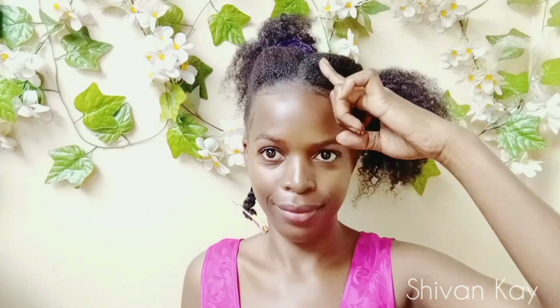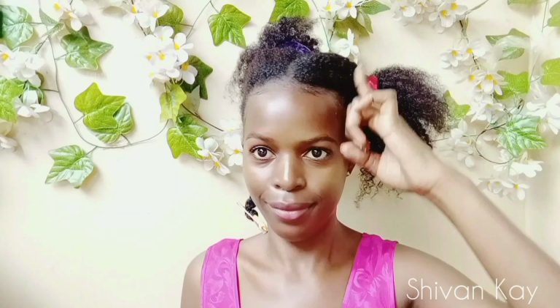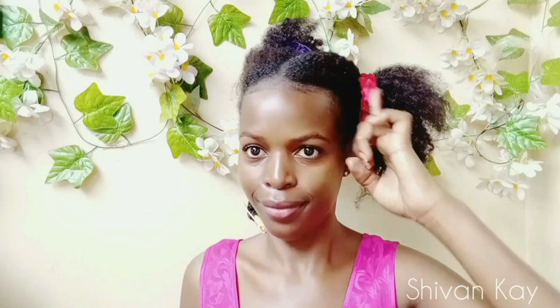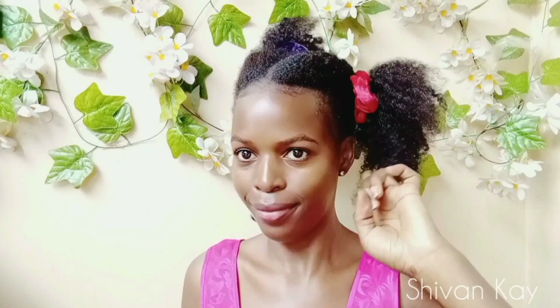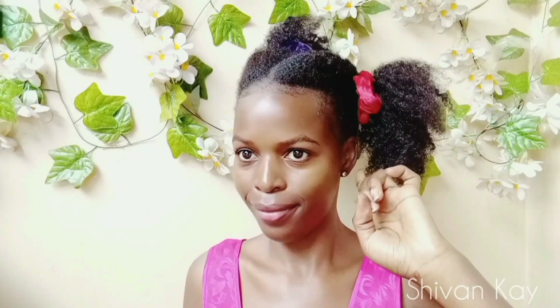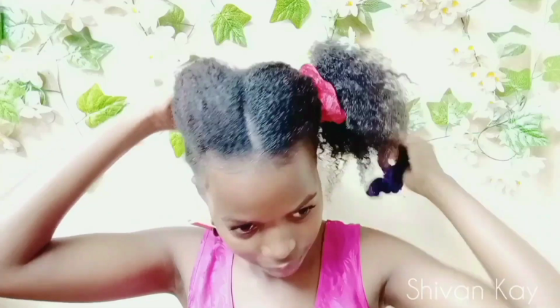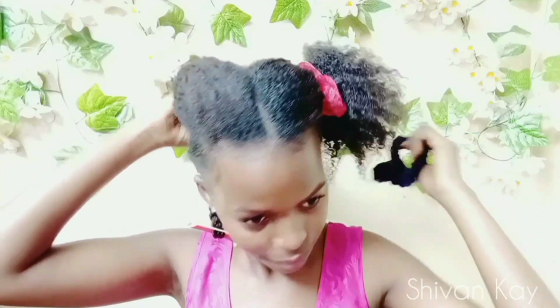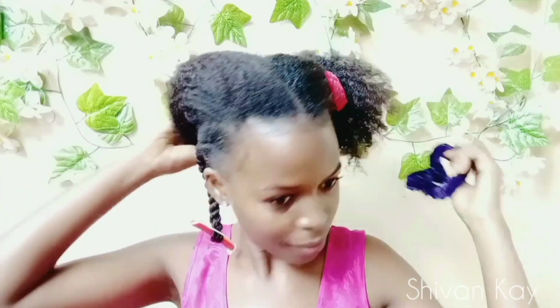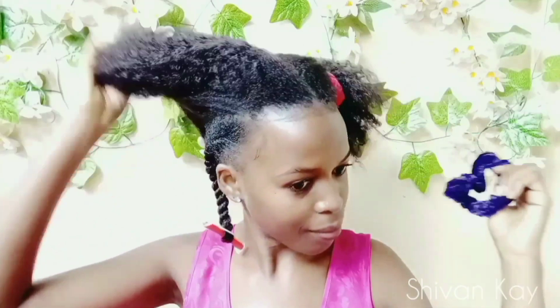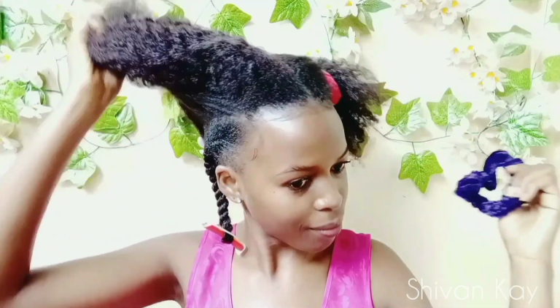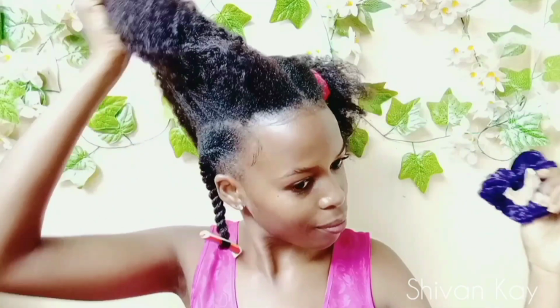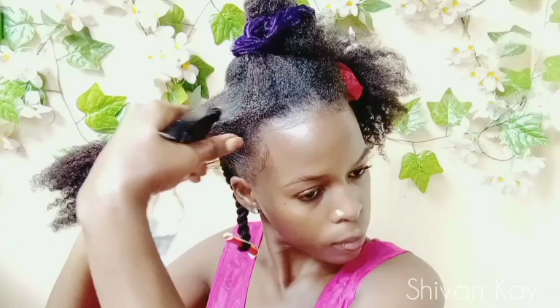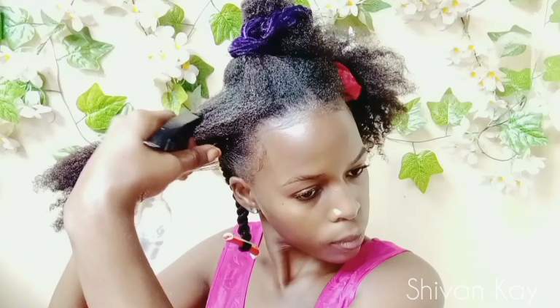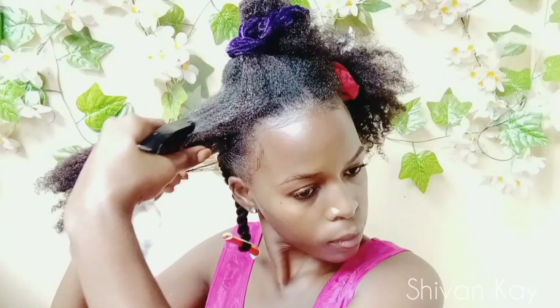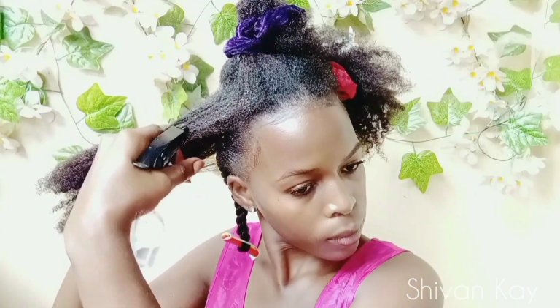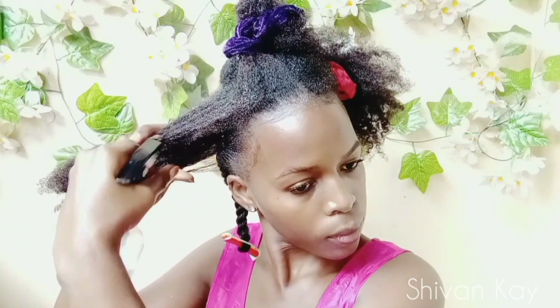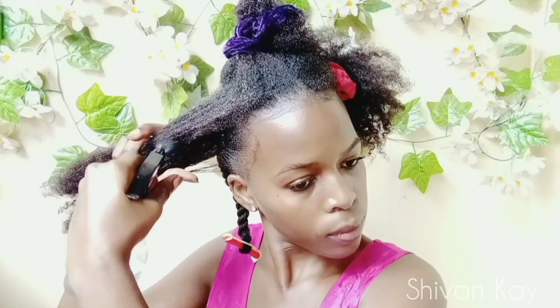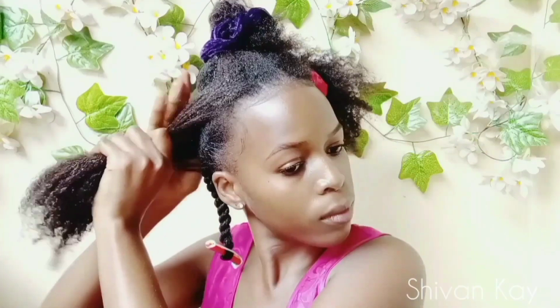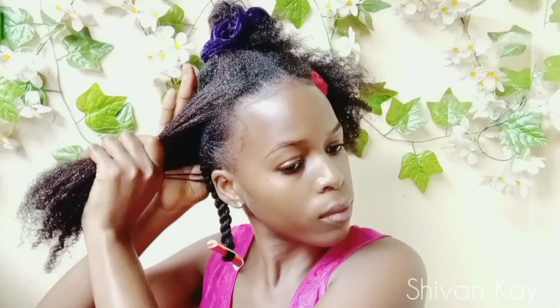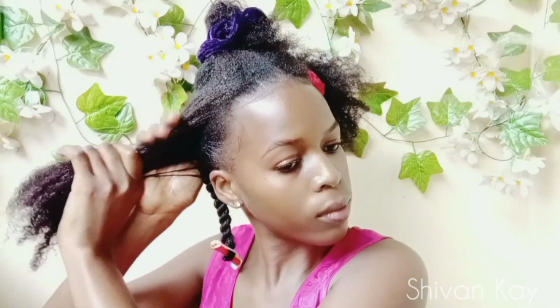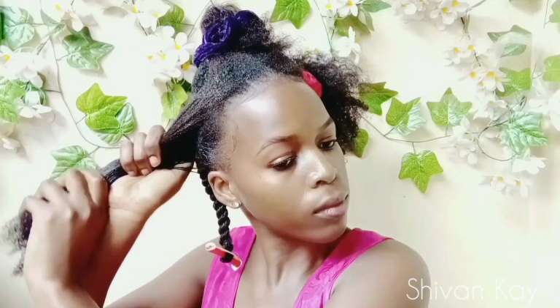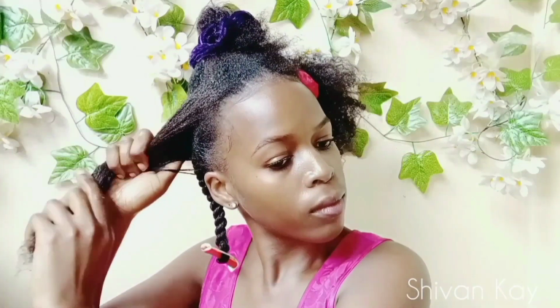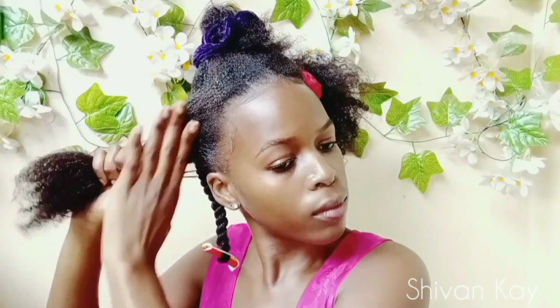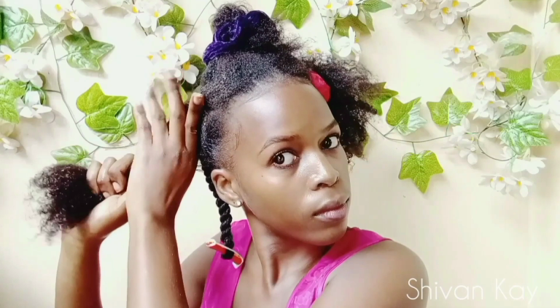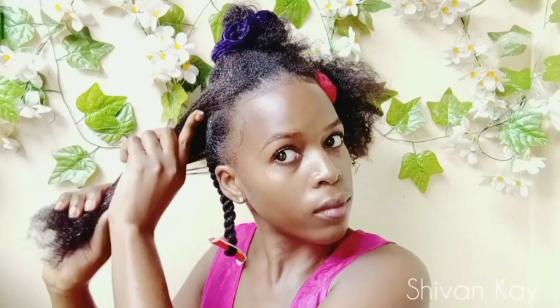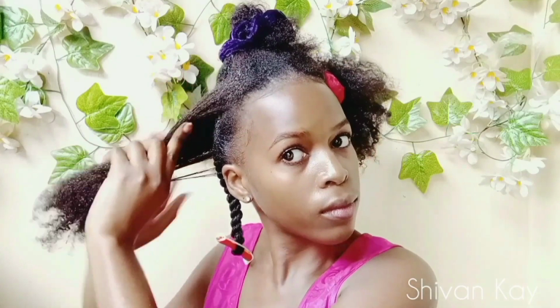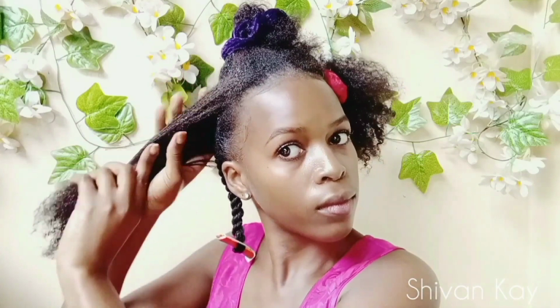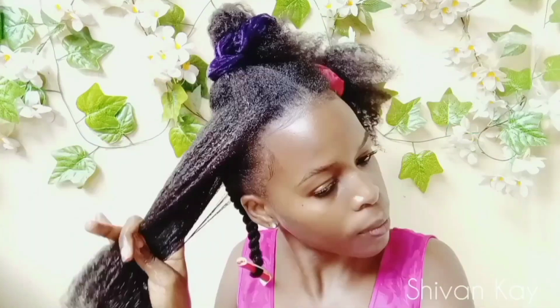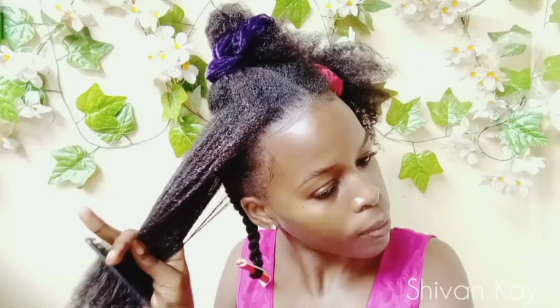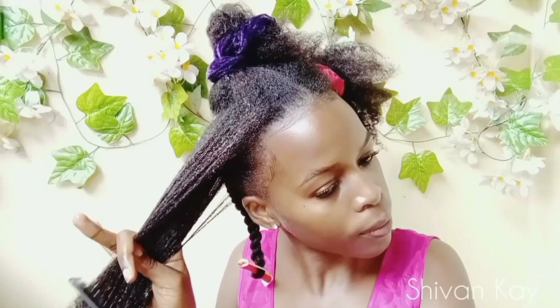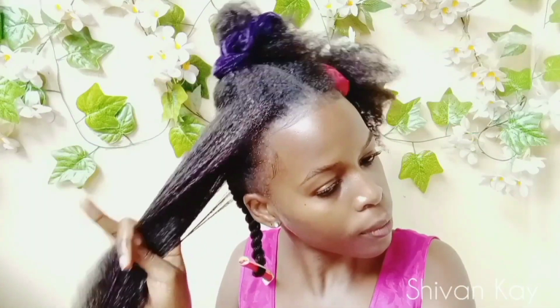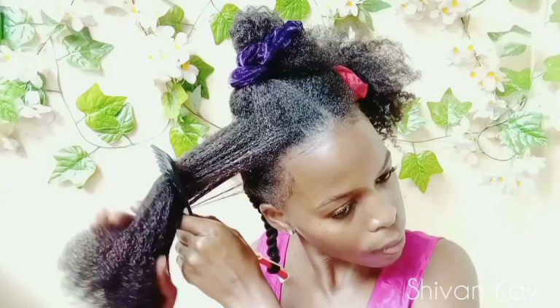Now I'm gonna show you one more time with this section. So I'm dampening my hair with water, applying leave-in conditioner and gel, and then combing it out.